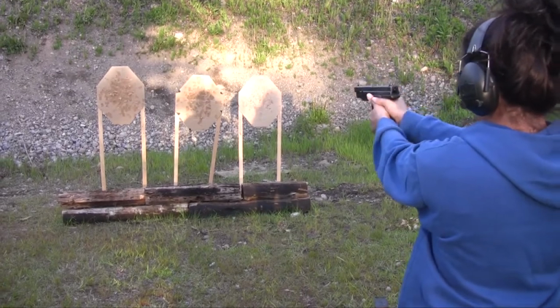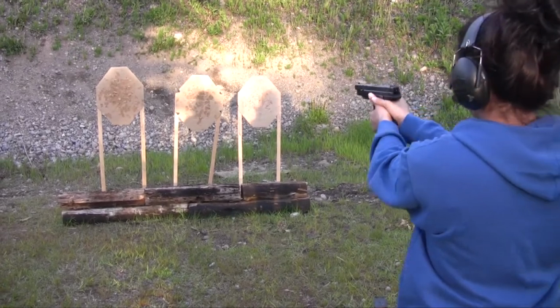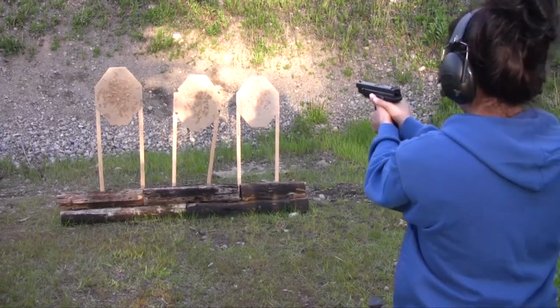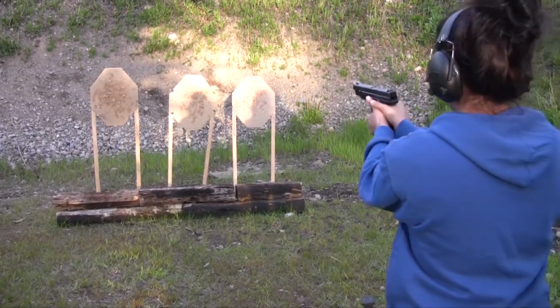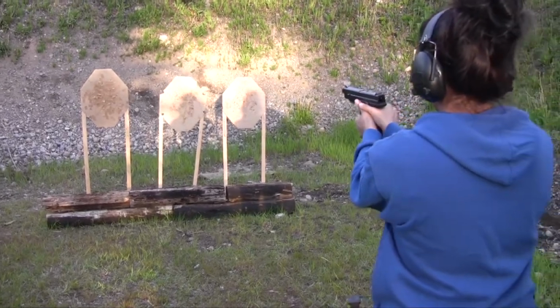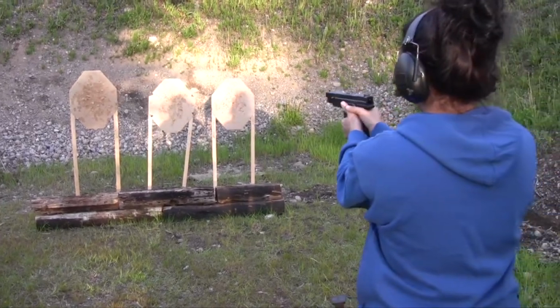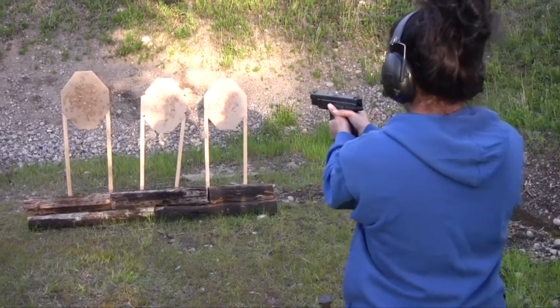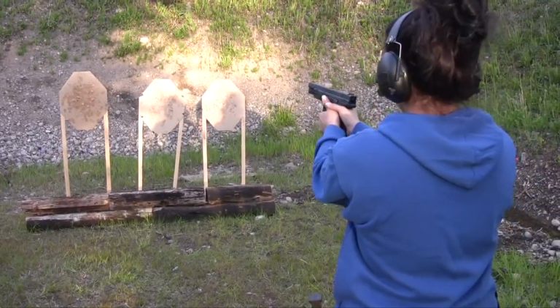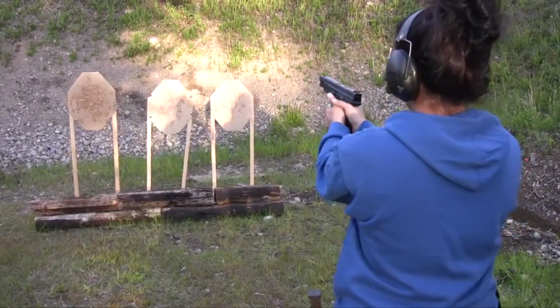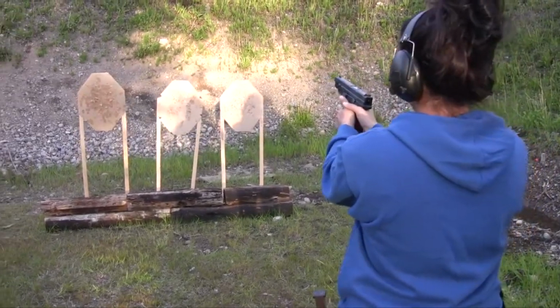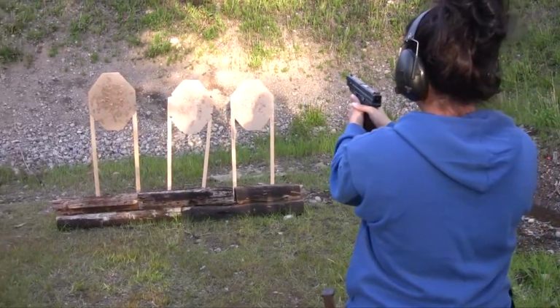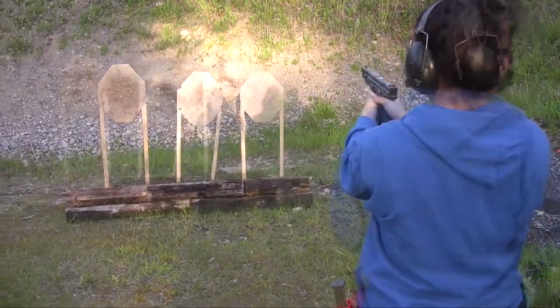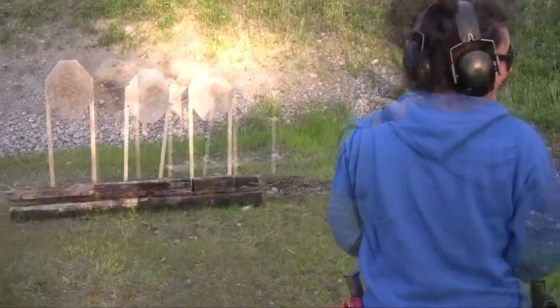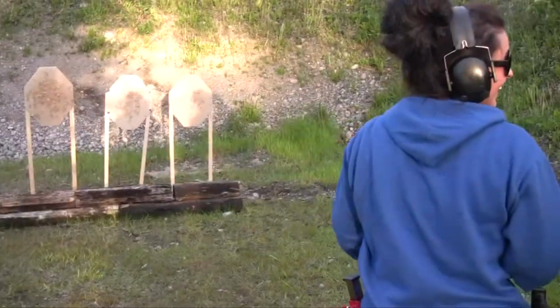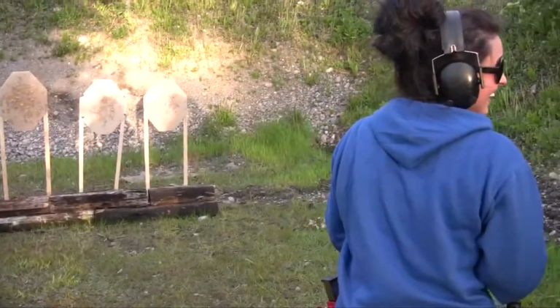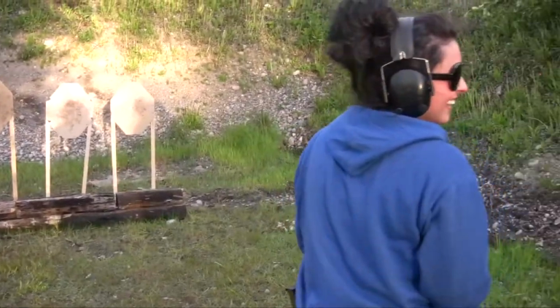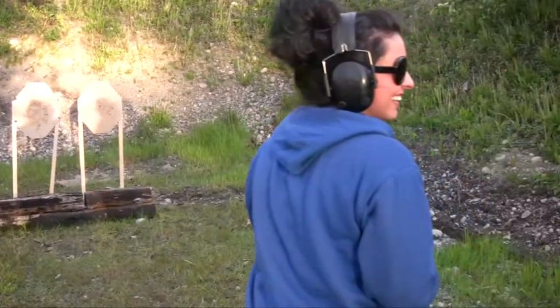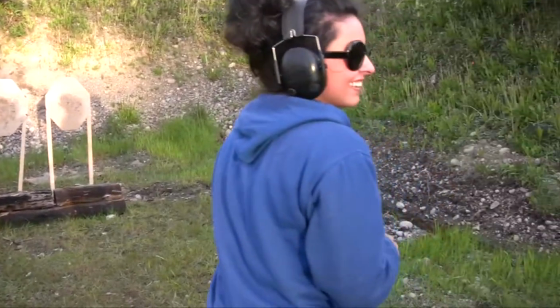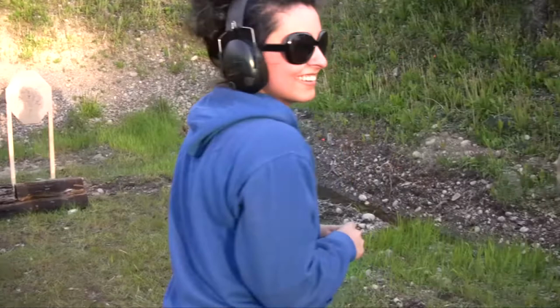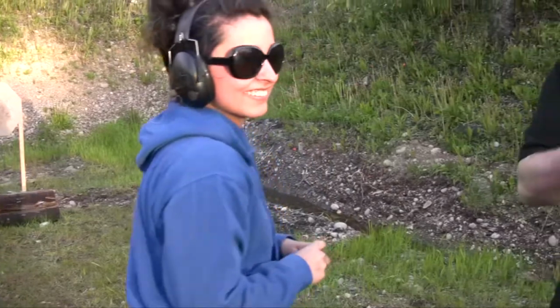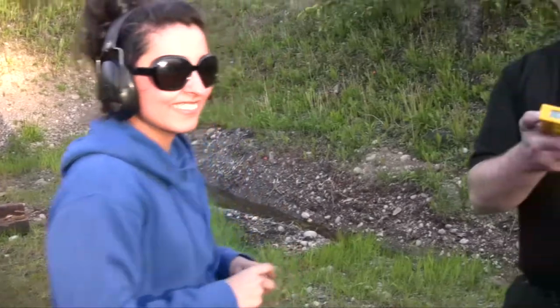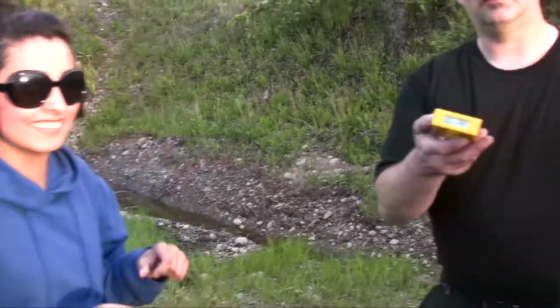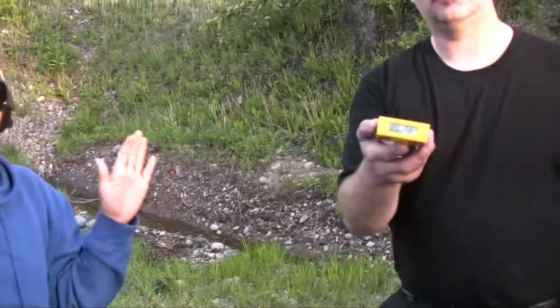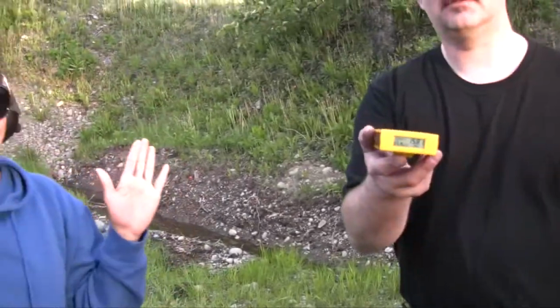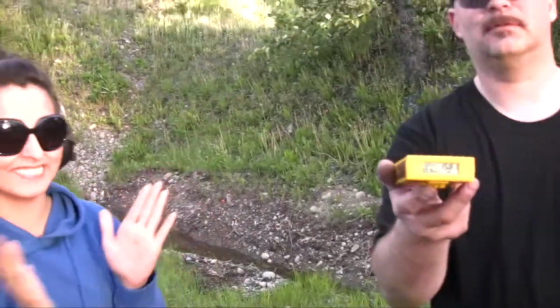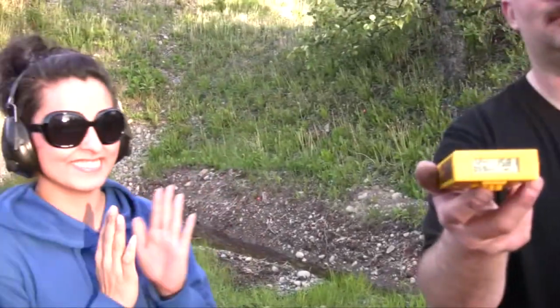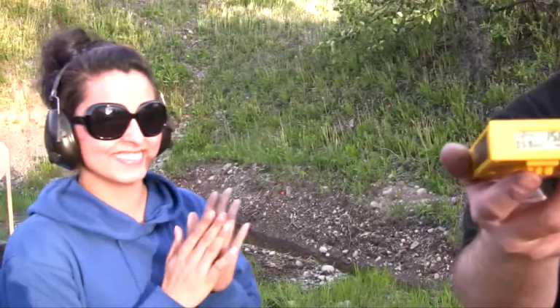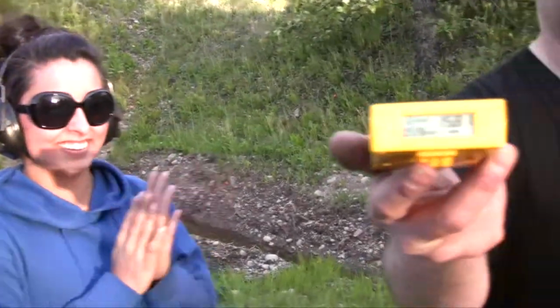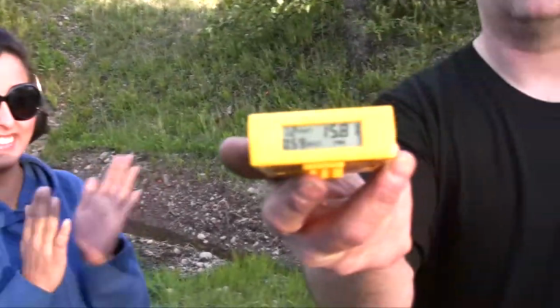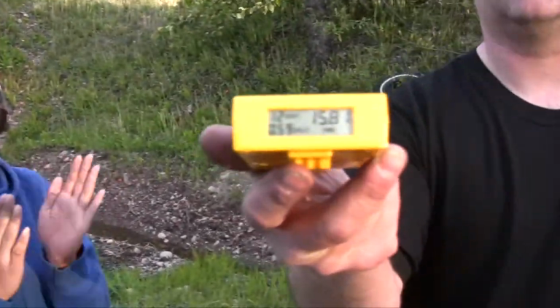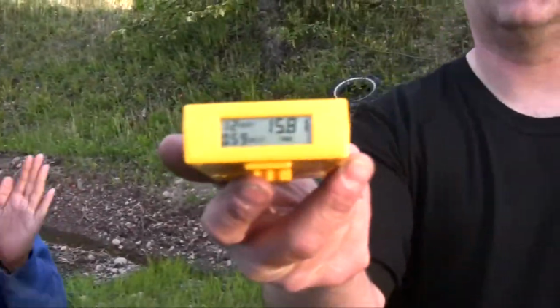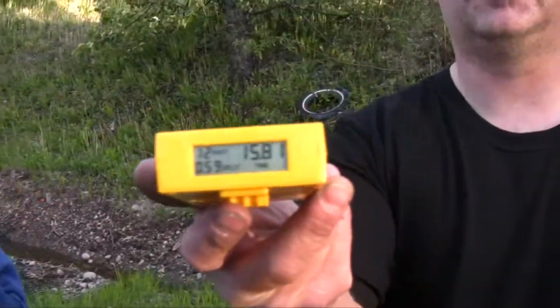If you finish, unloading show clear. There you go. 1581. Woohoo! That's right.